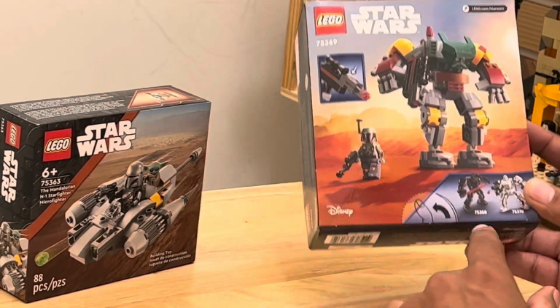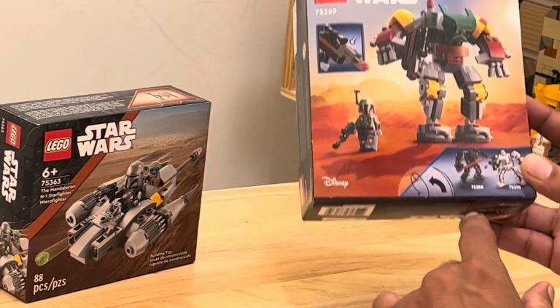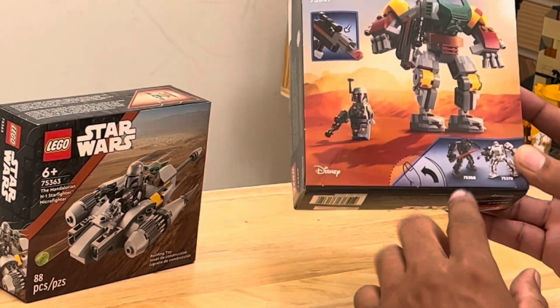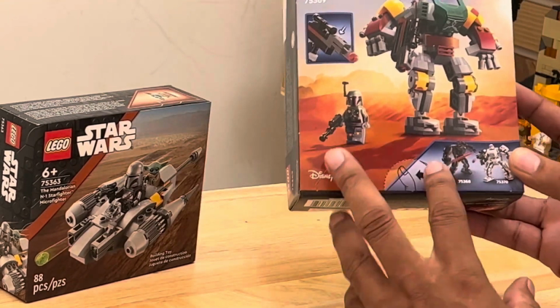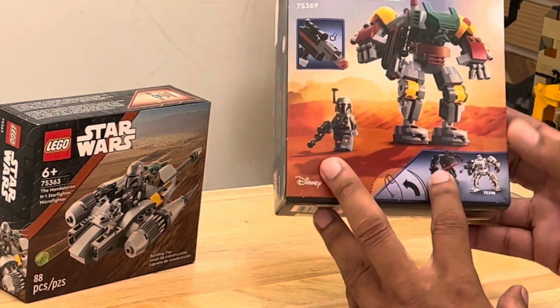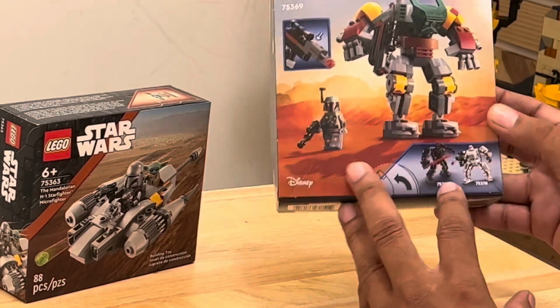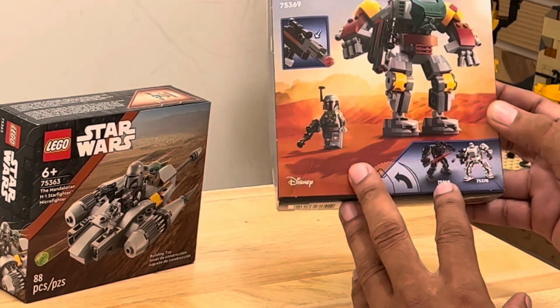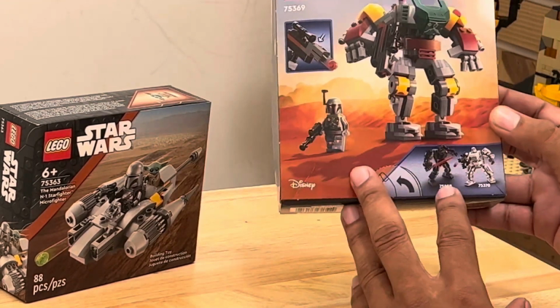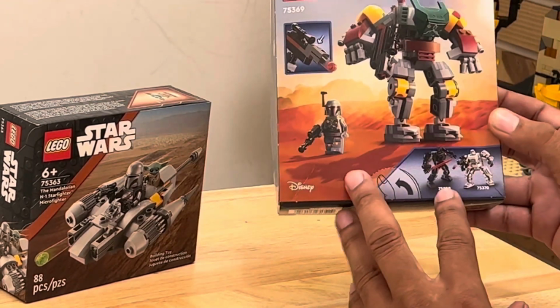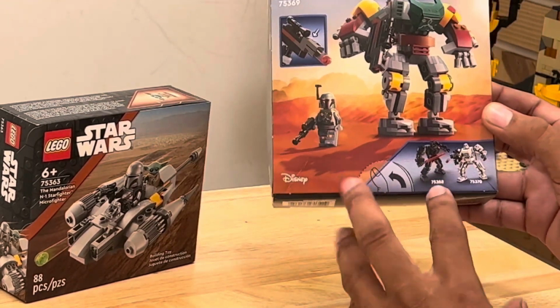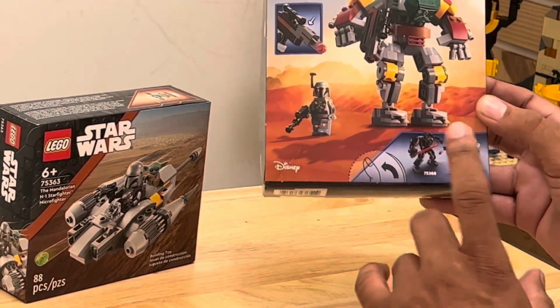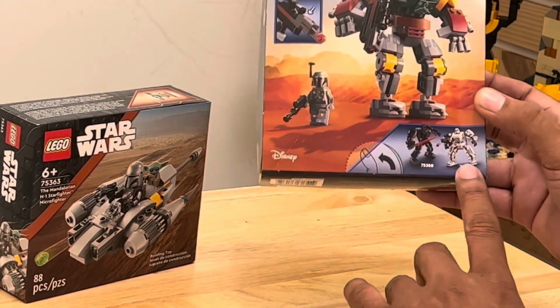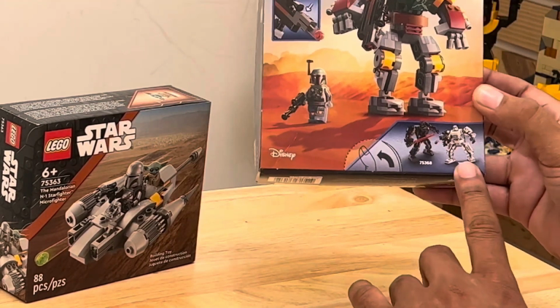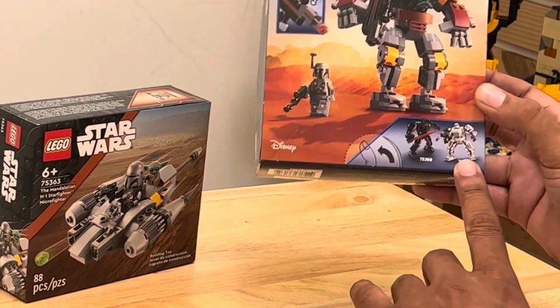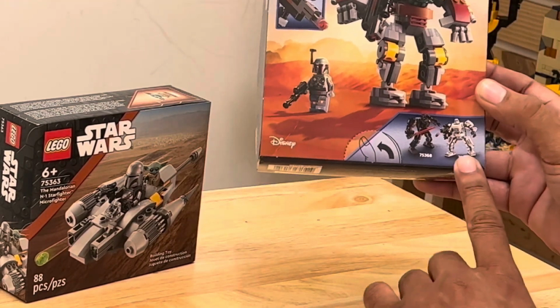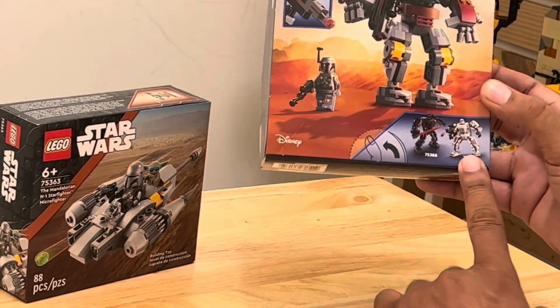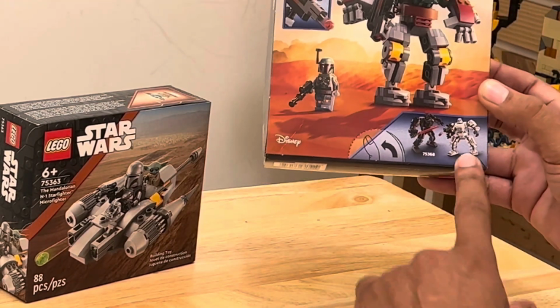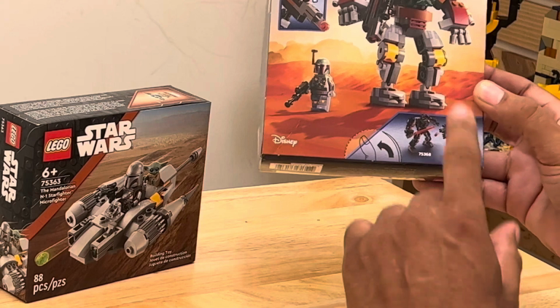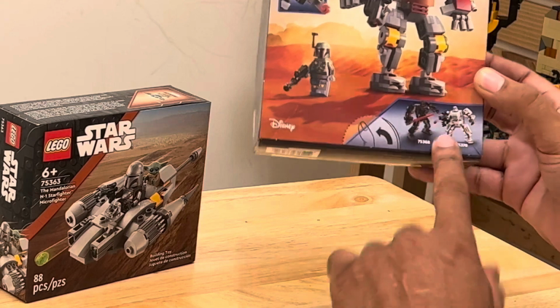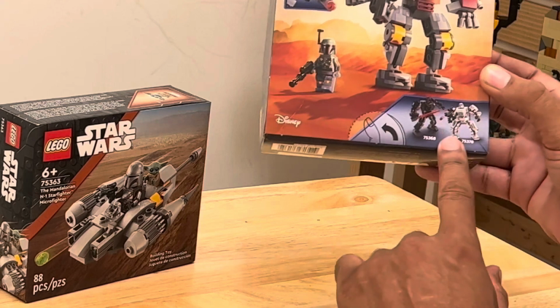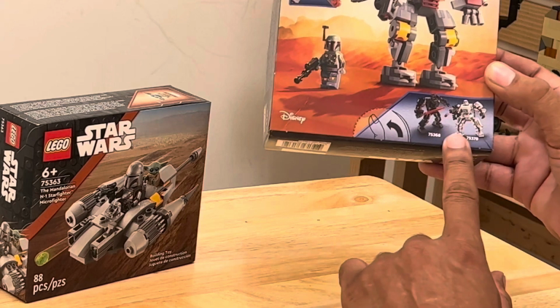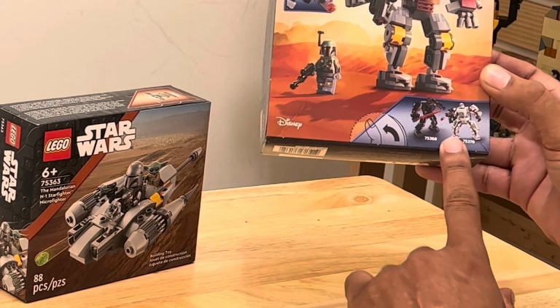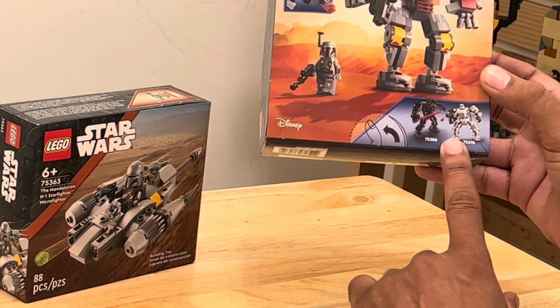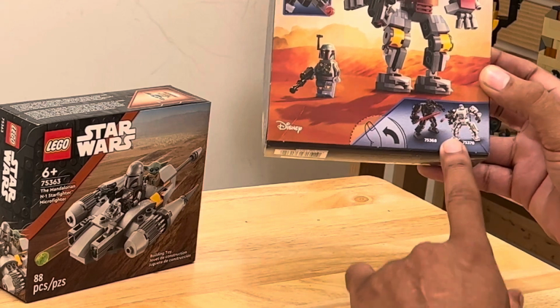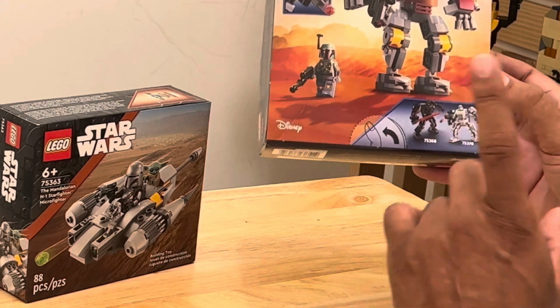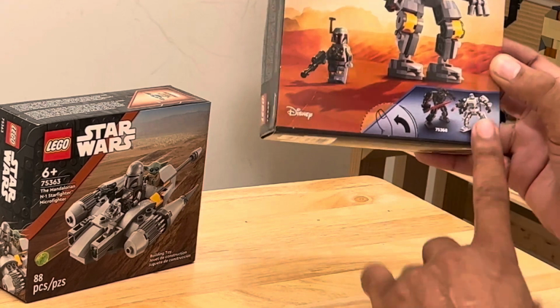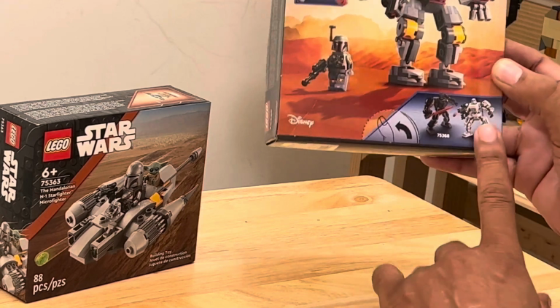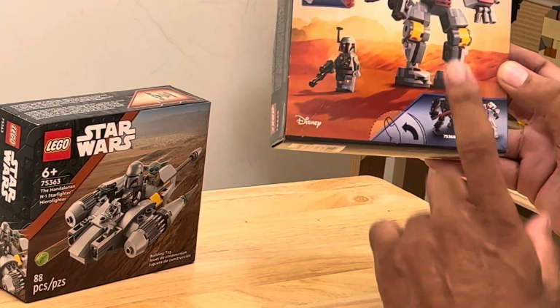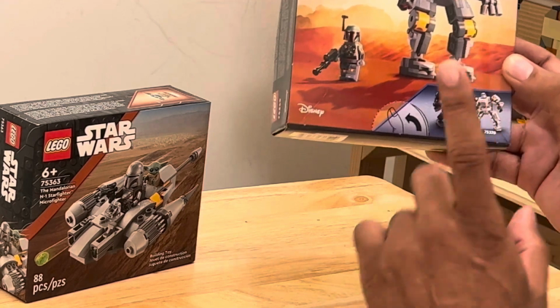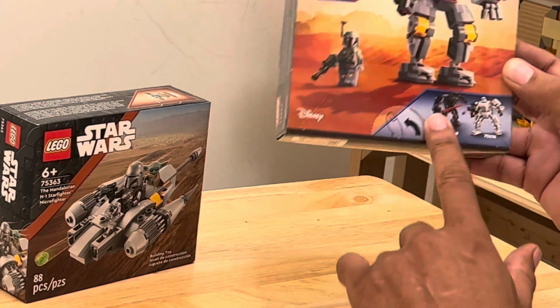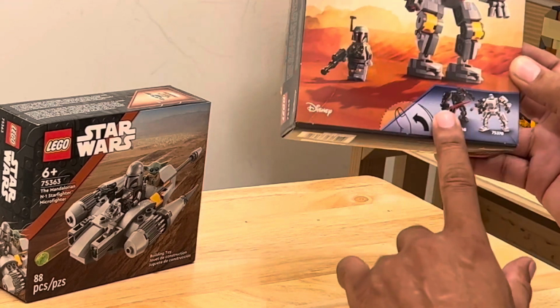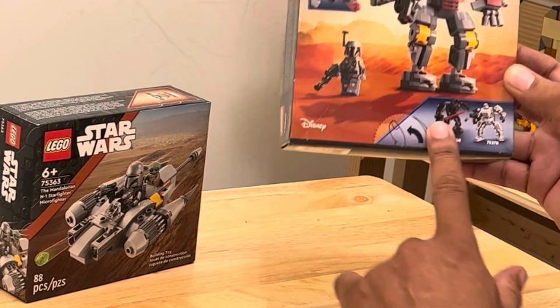Right now, we have Darth Vader out there and a Stormtrooper. I'll be going to do a toy hunt for a Darth Vader and a Stormtrooper.